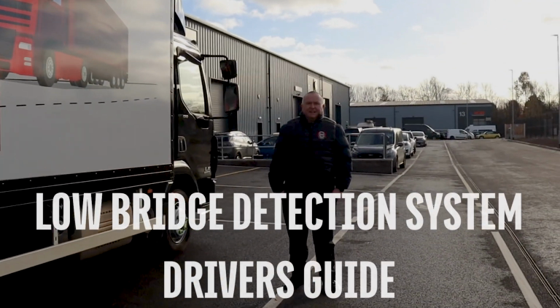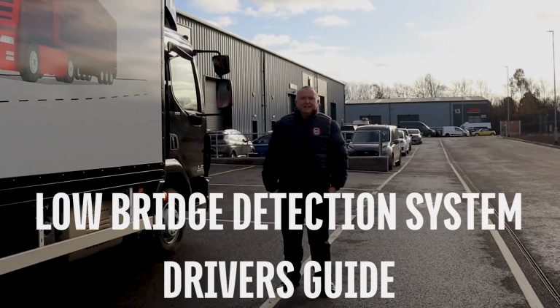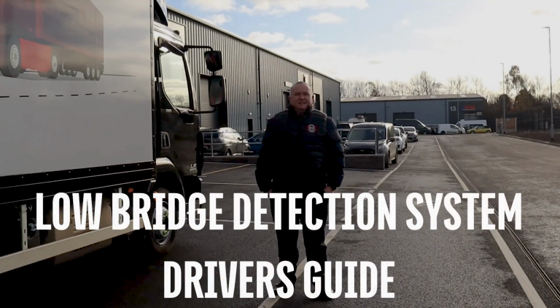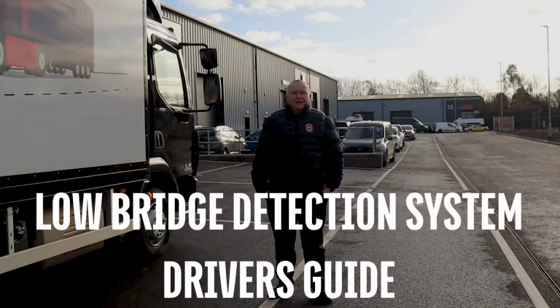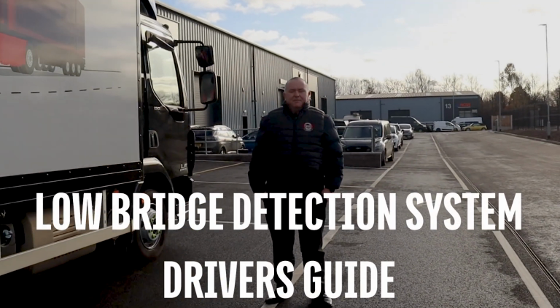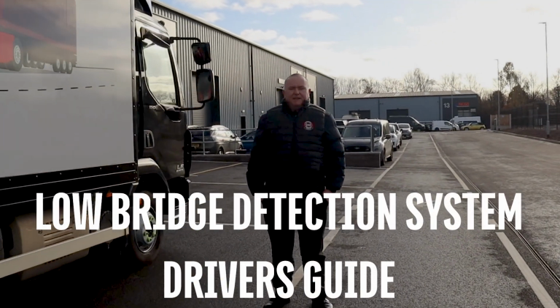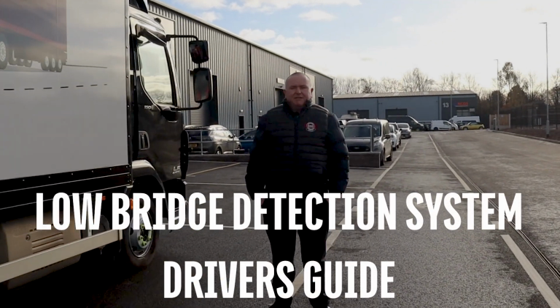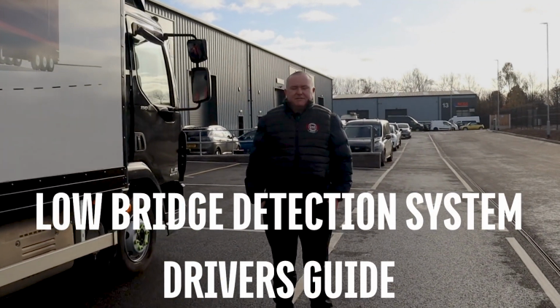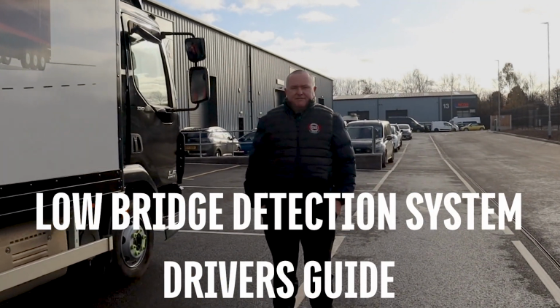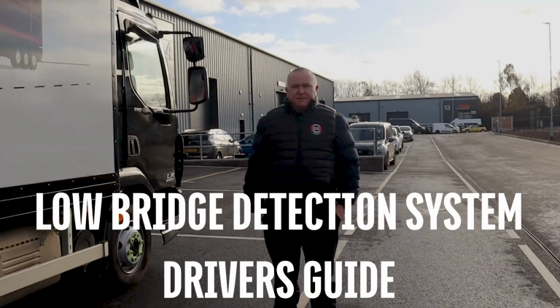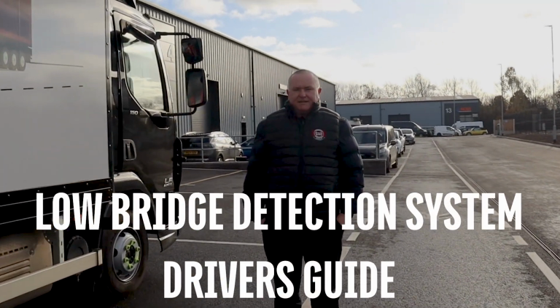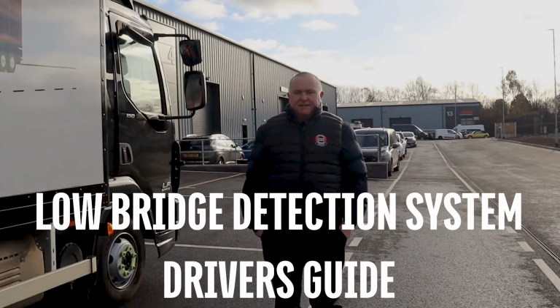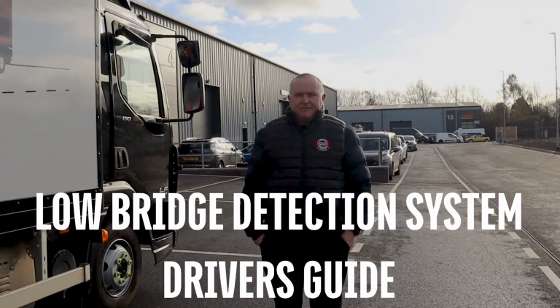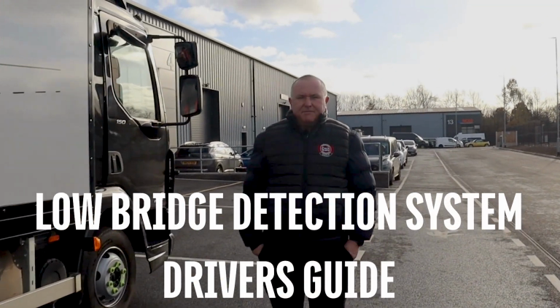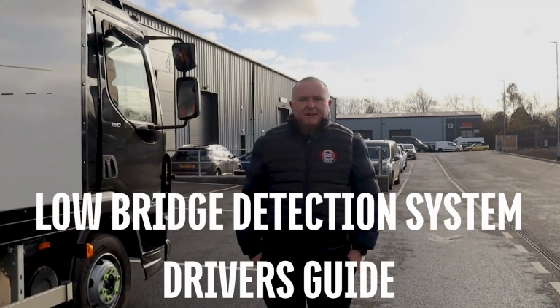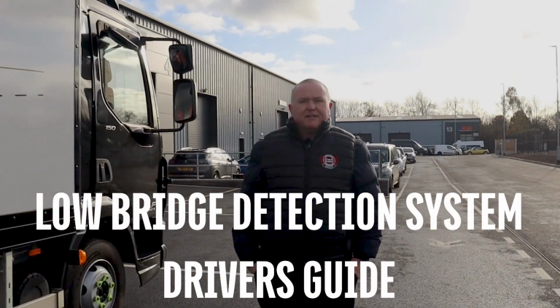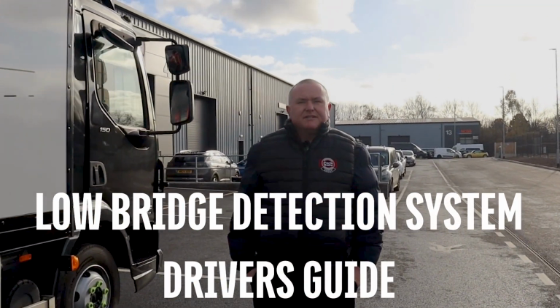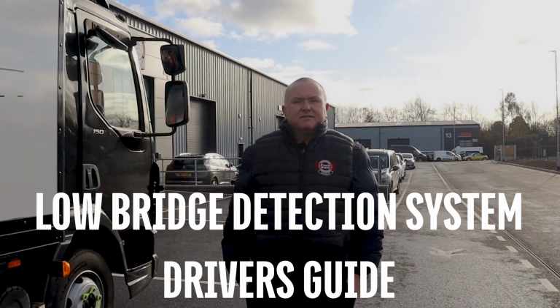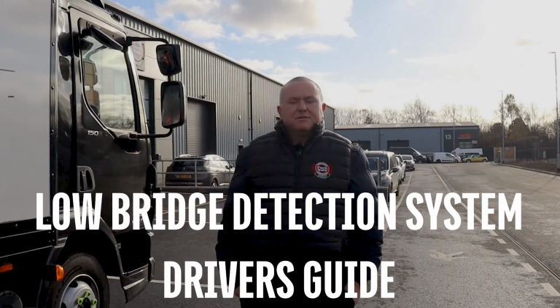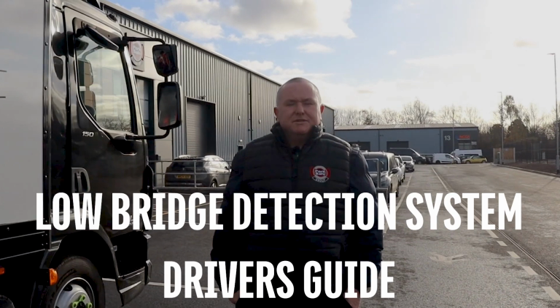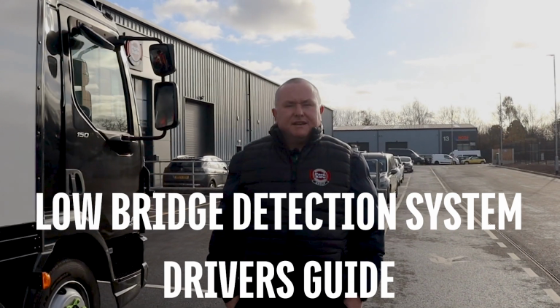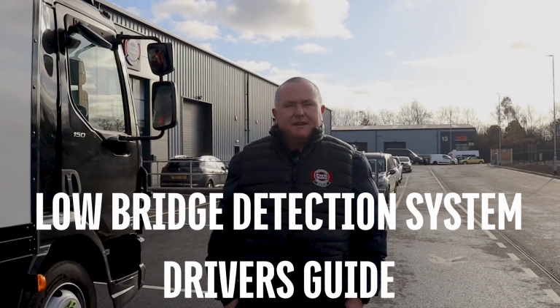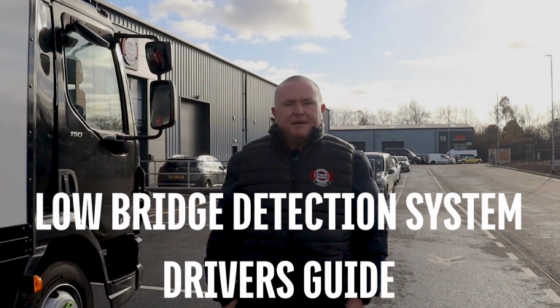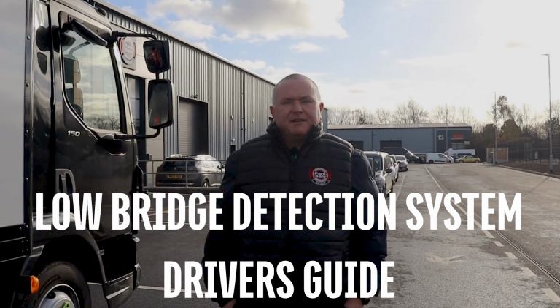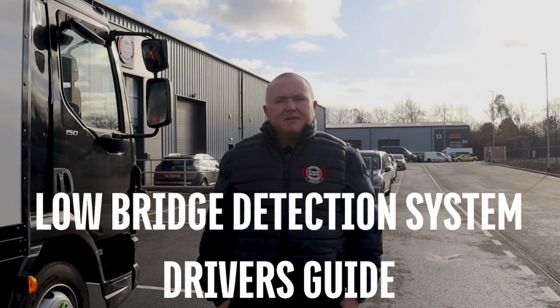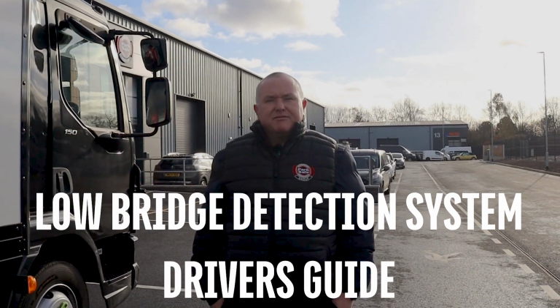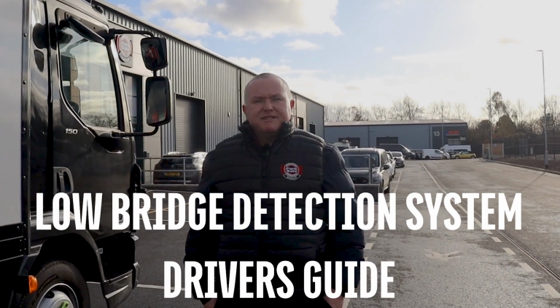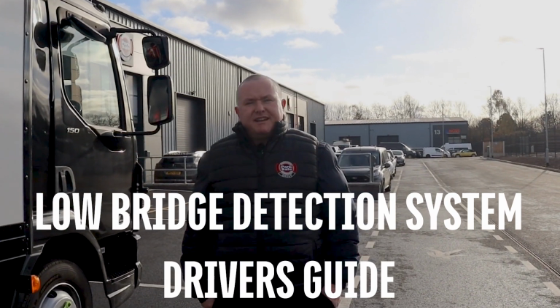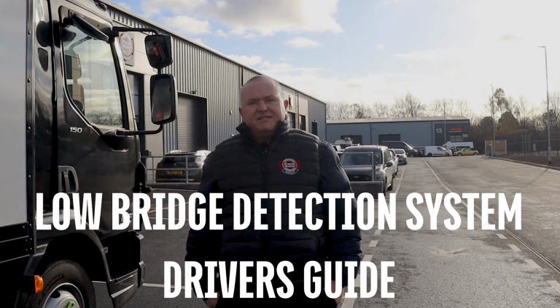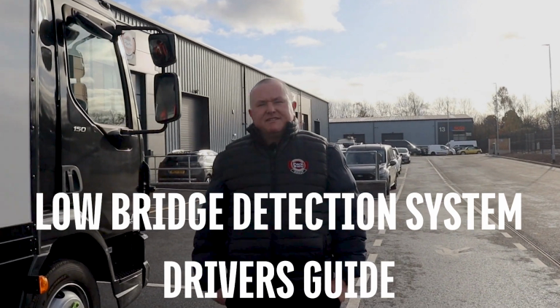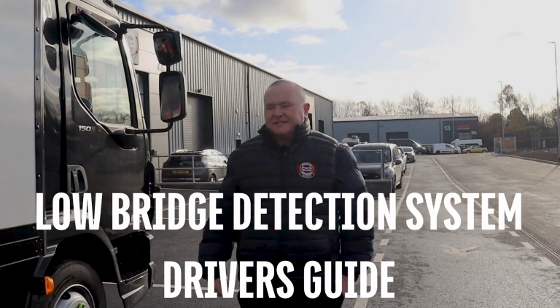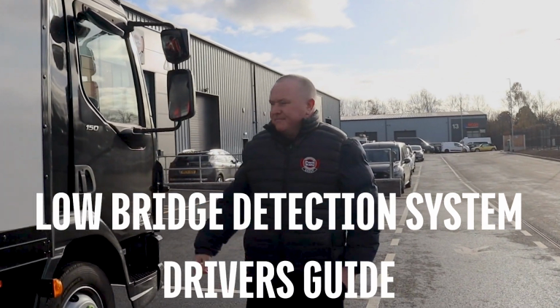Hiya, I'm Peter Alton from Parksafe Group. I'd like to talk to you today about the low bridge detection system.